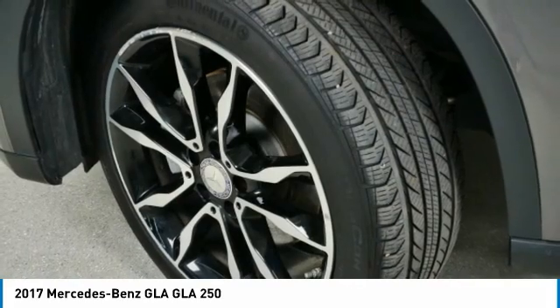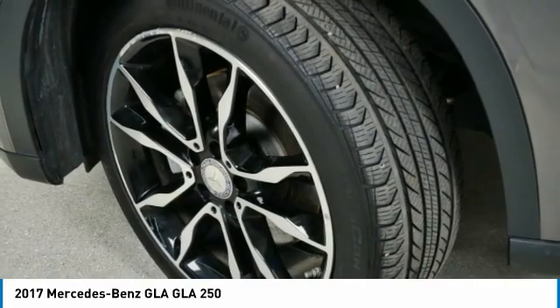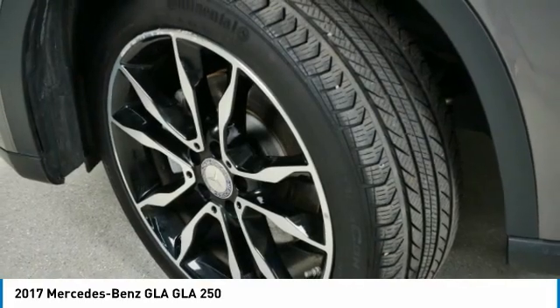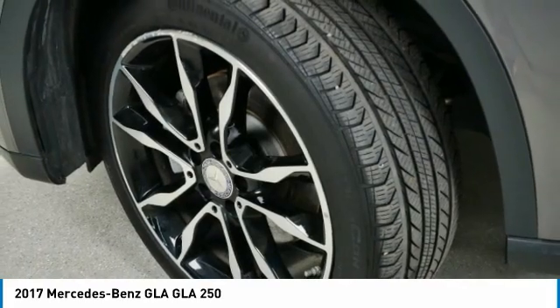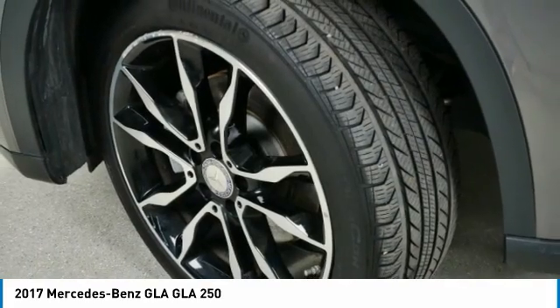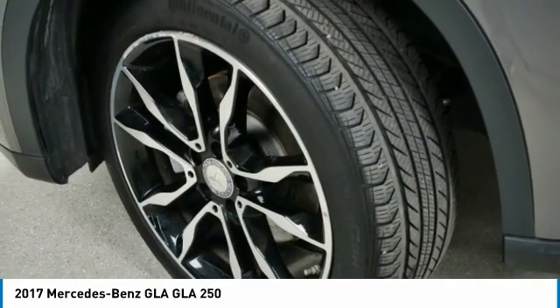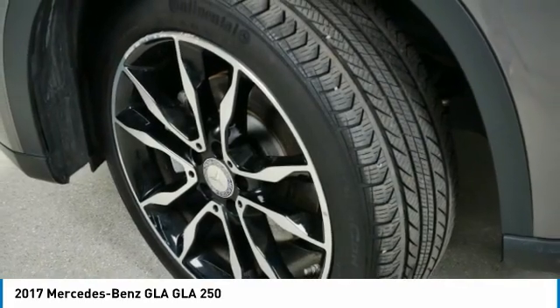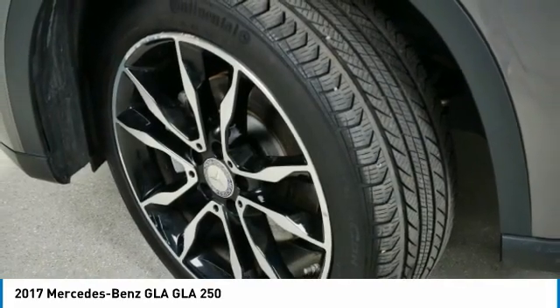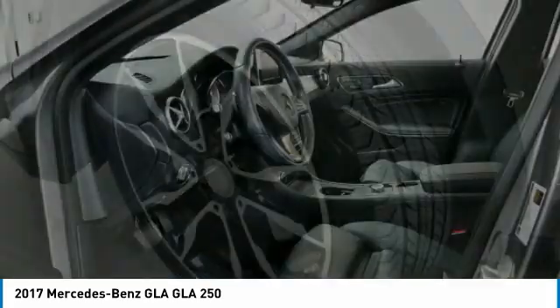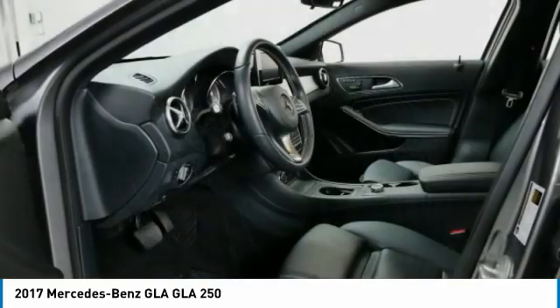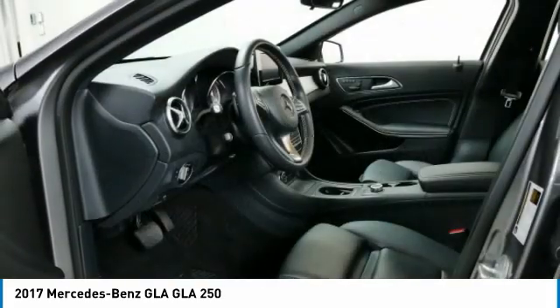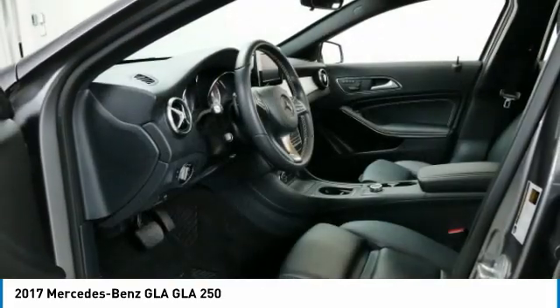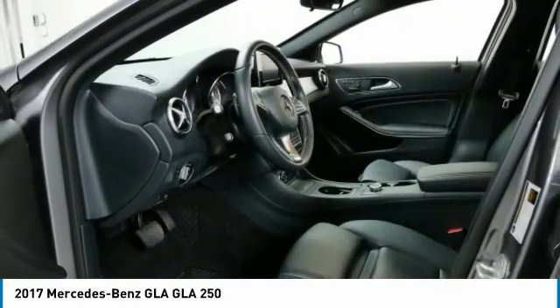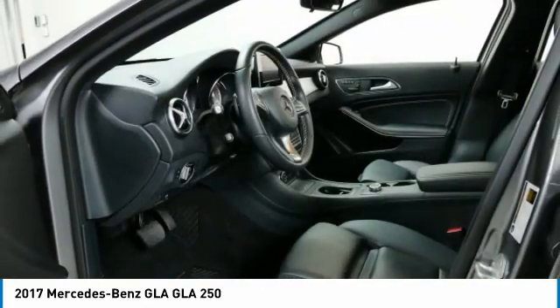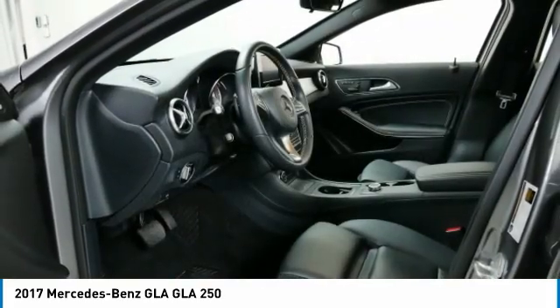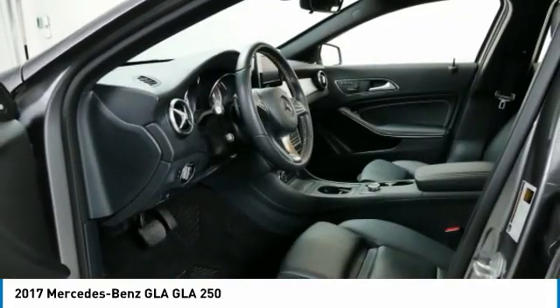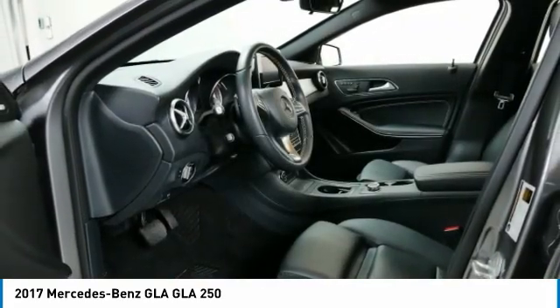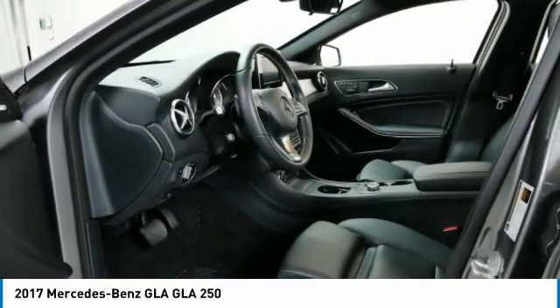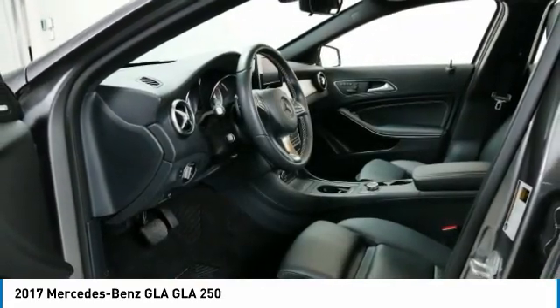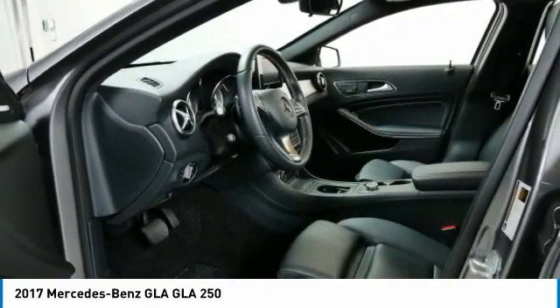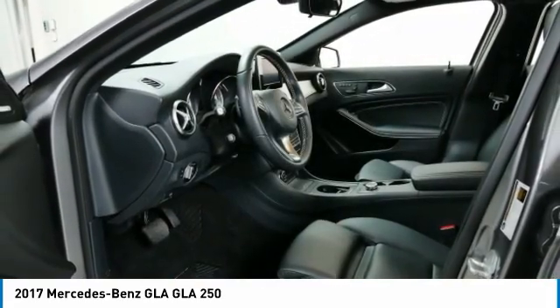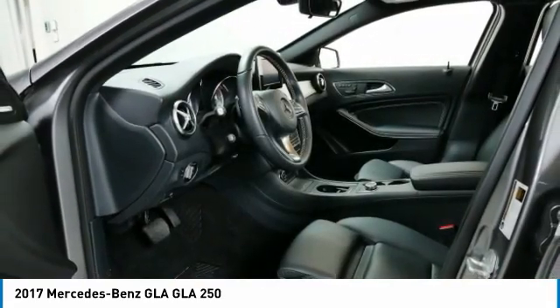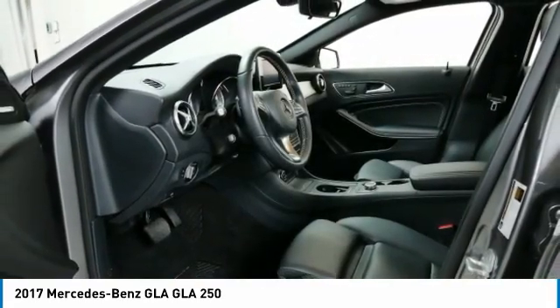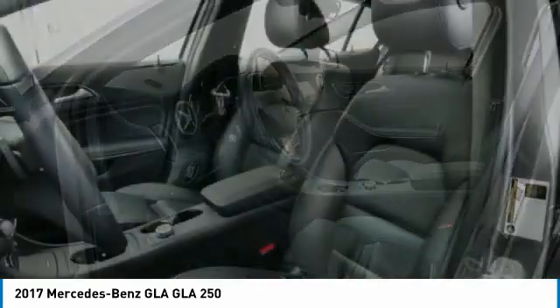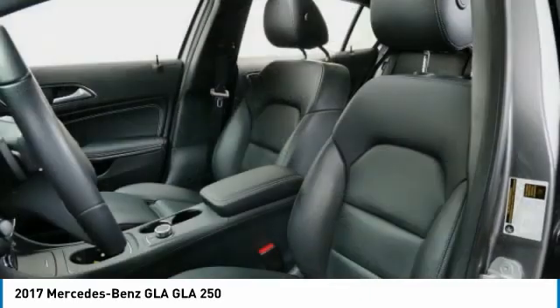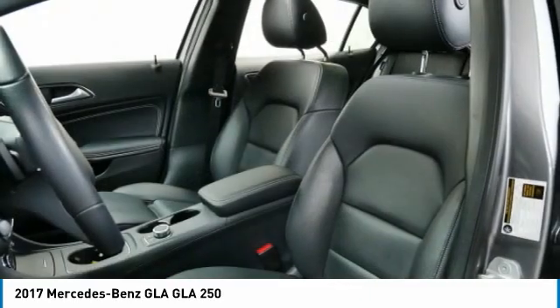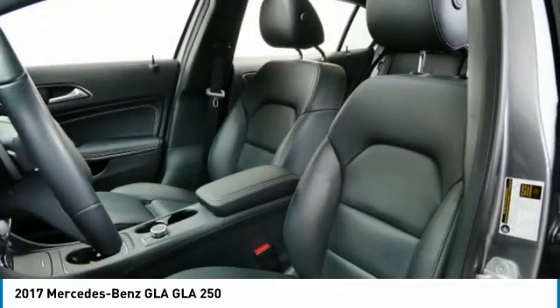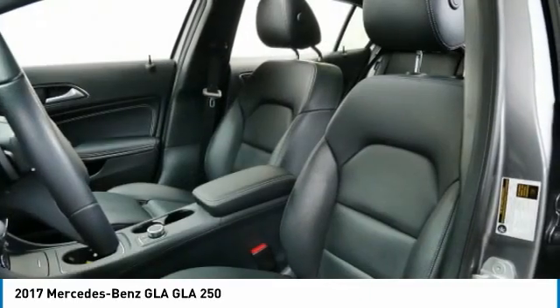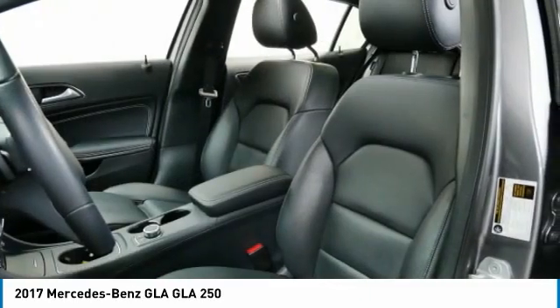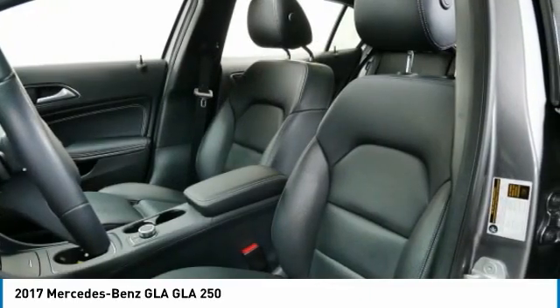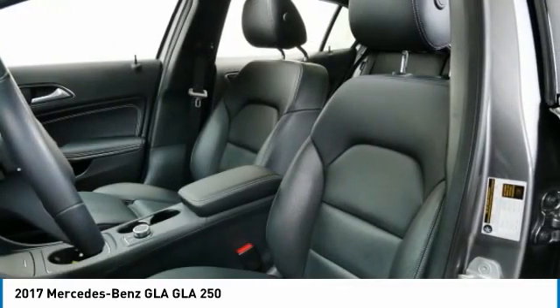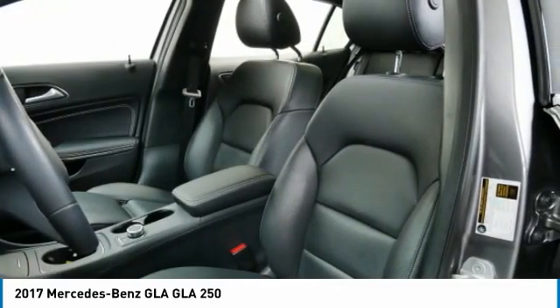If affordable style and reliability are what you're looking for, this vehicle couldn't be more perfect.